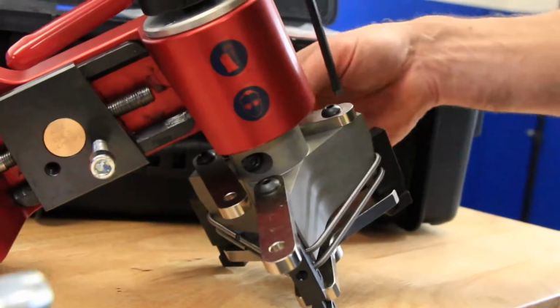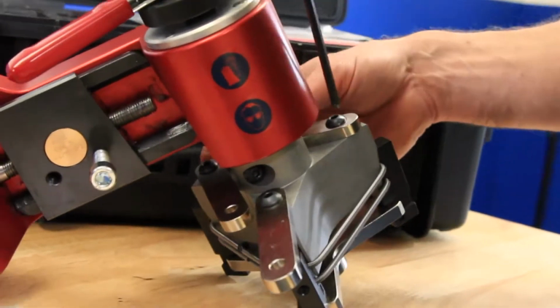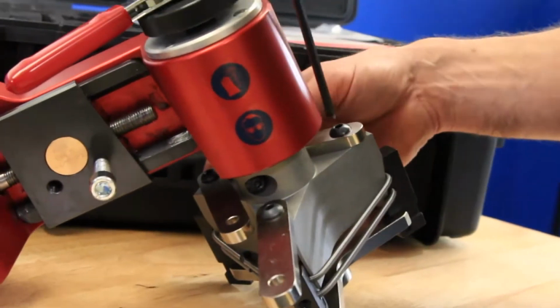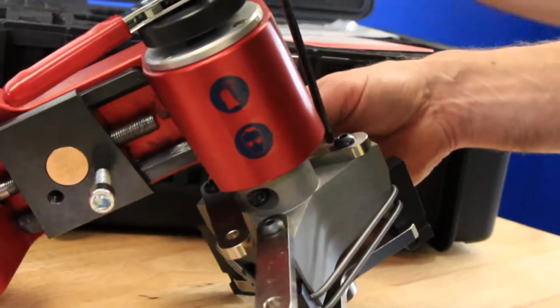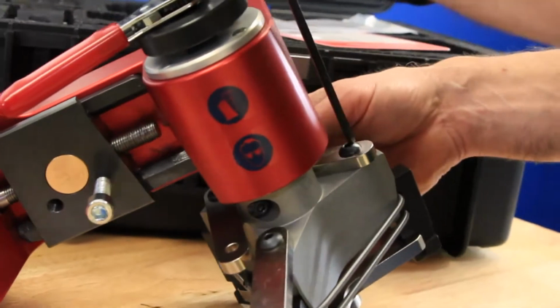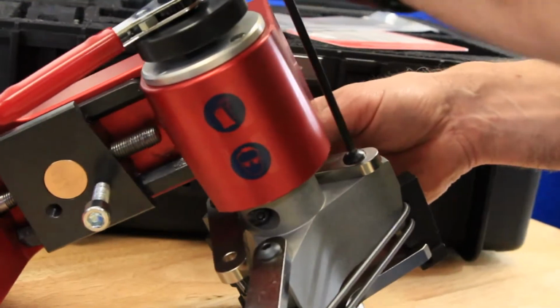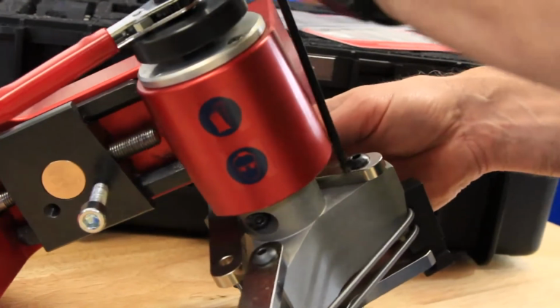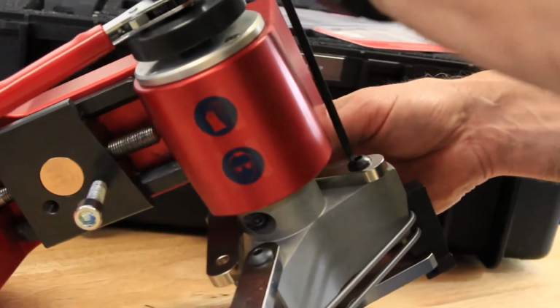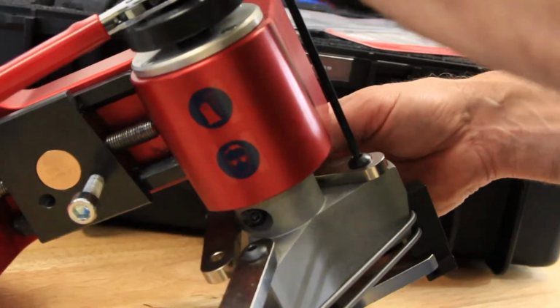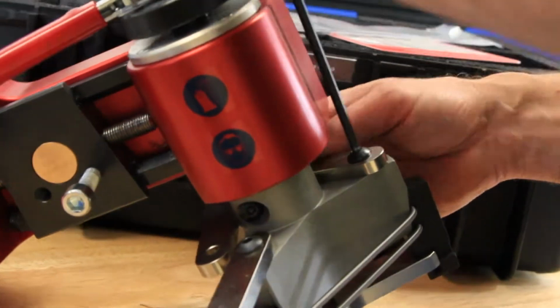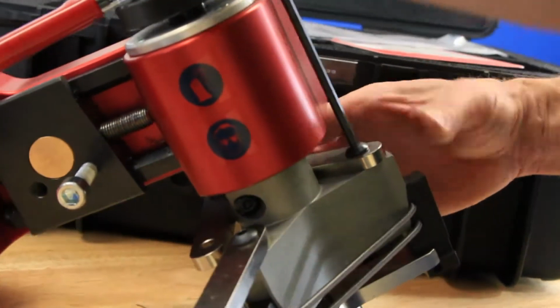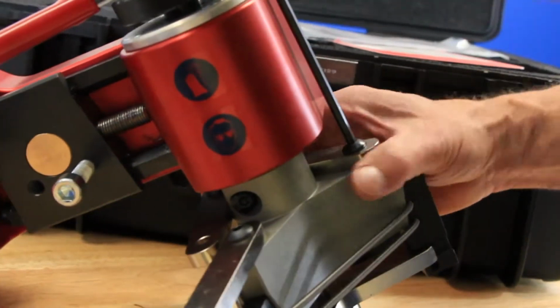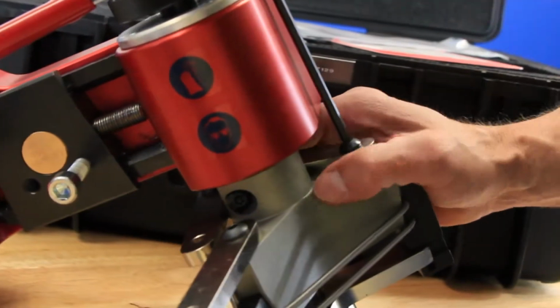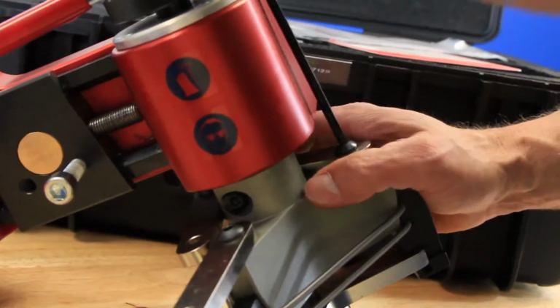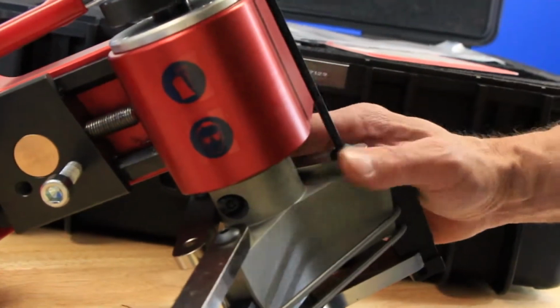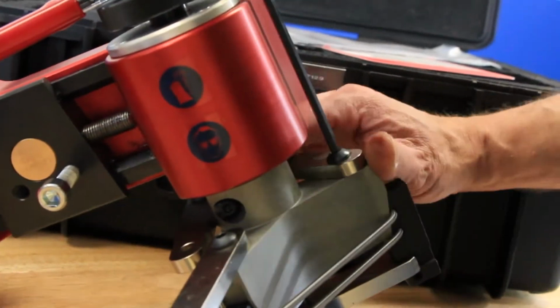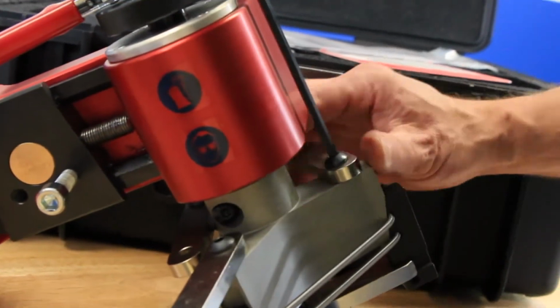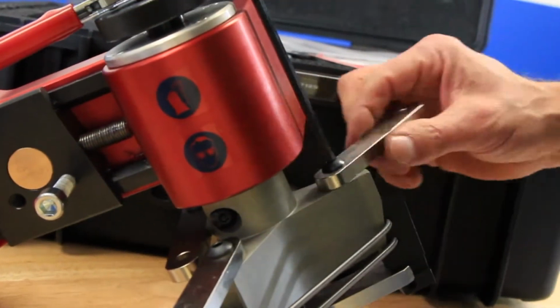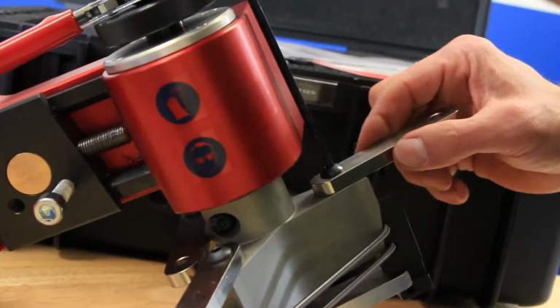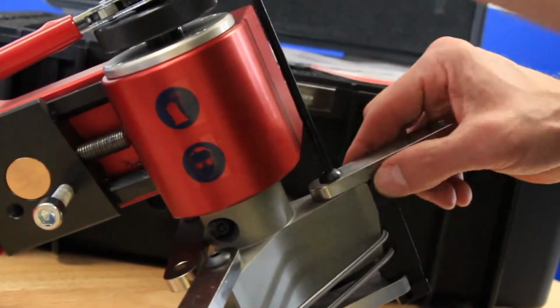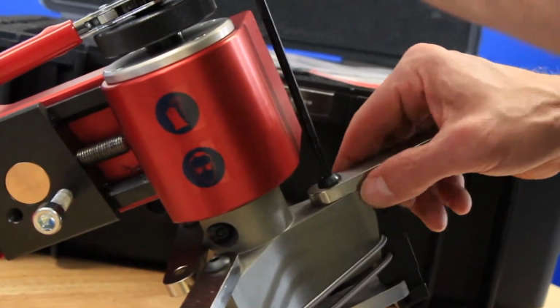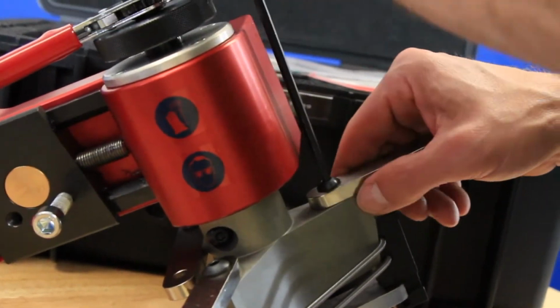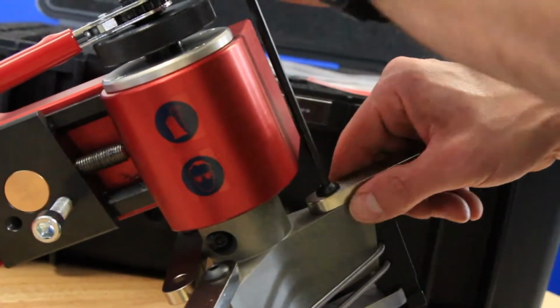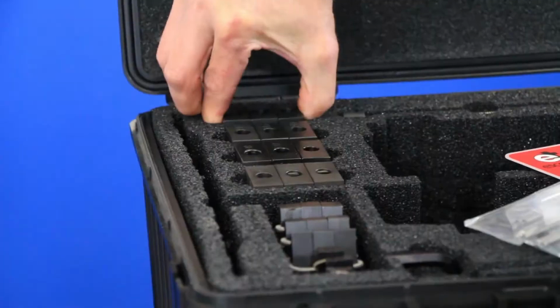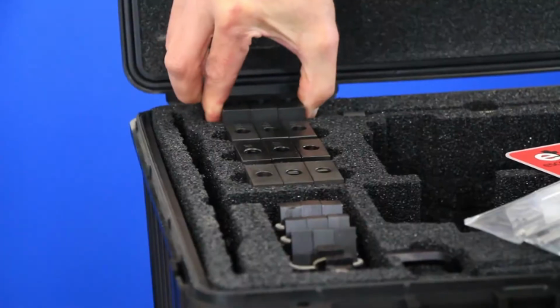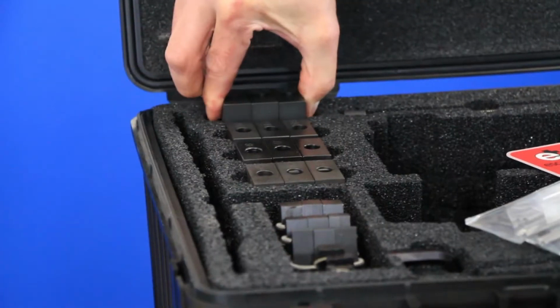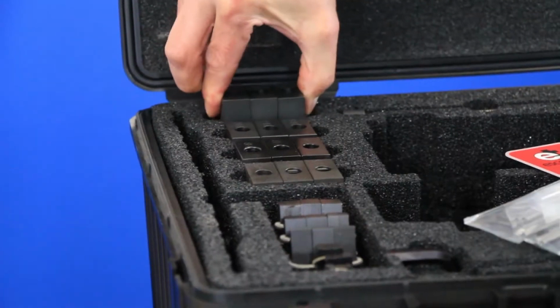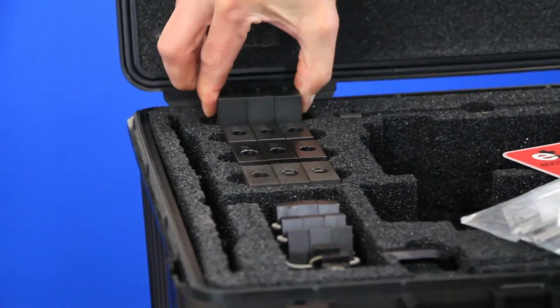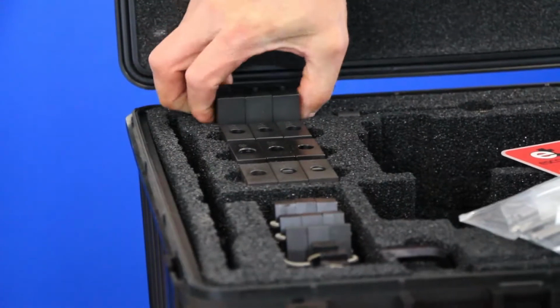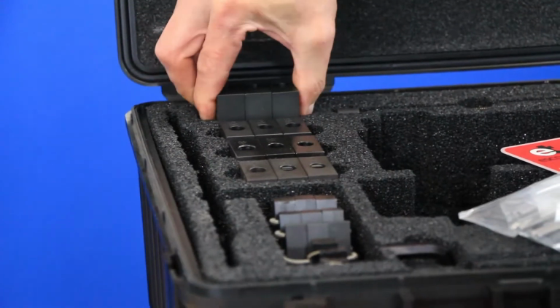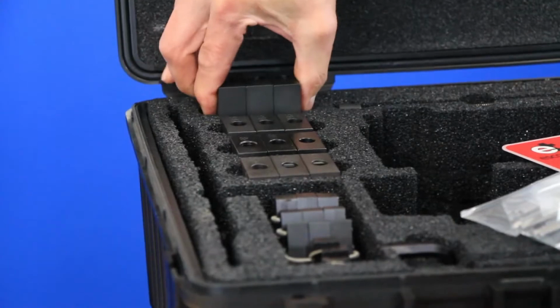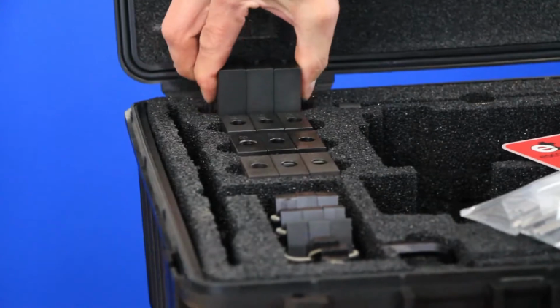These three fingers are extended out by loosening the finger screw, extending the finger, and then re-tightening the finger screw in place.